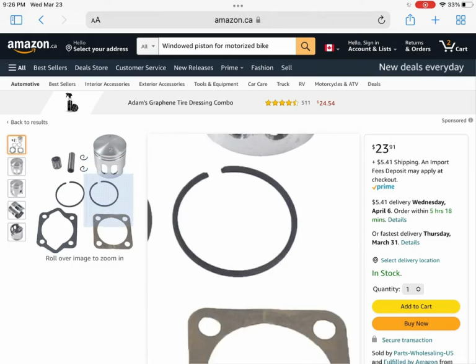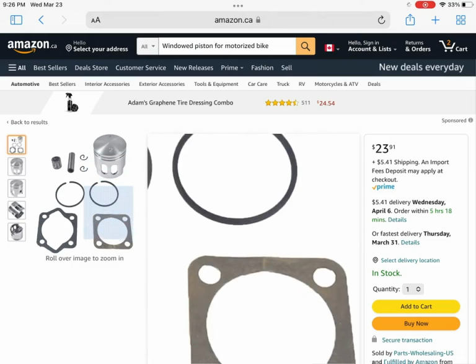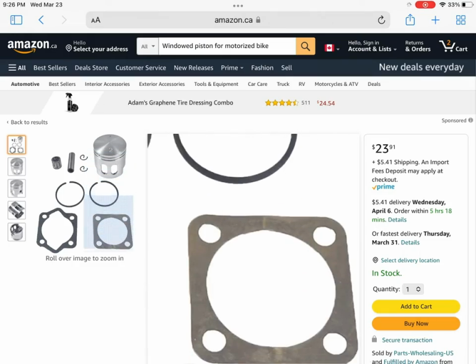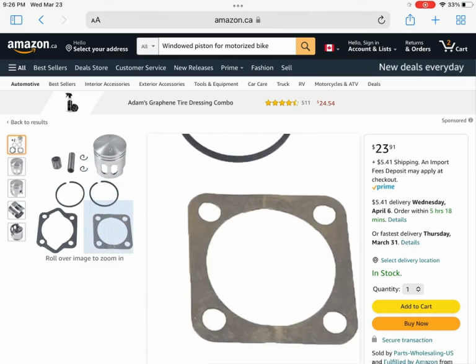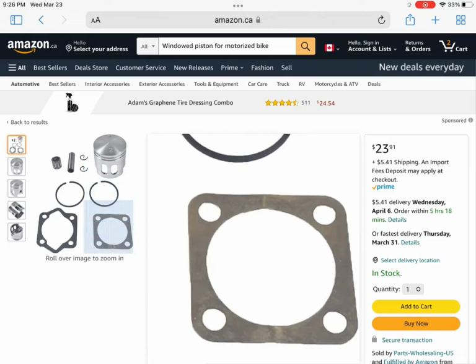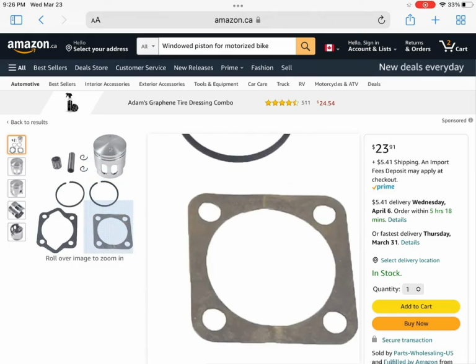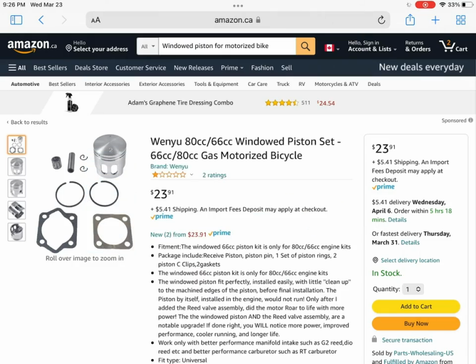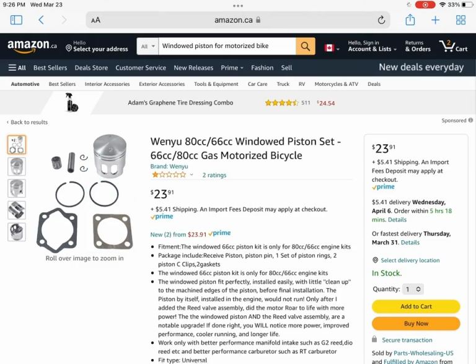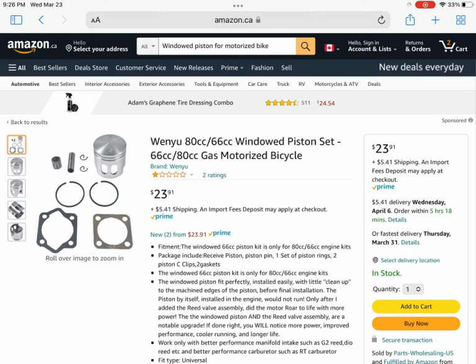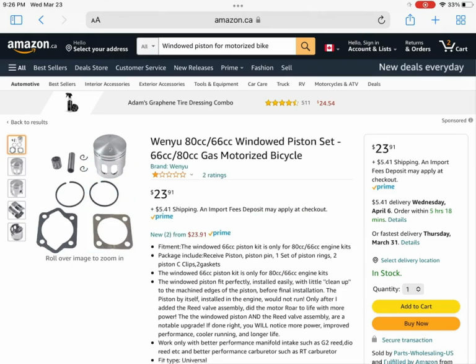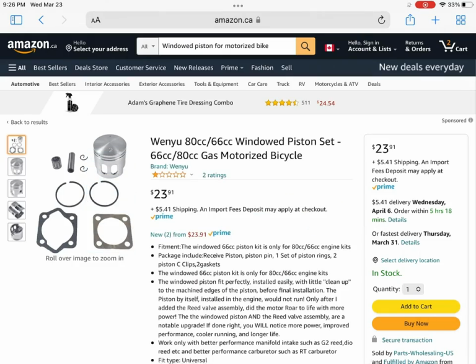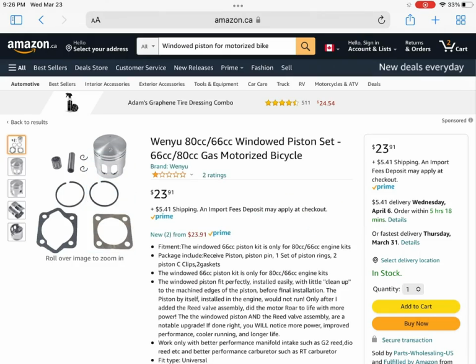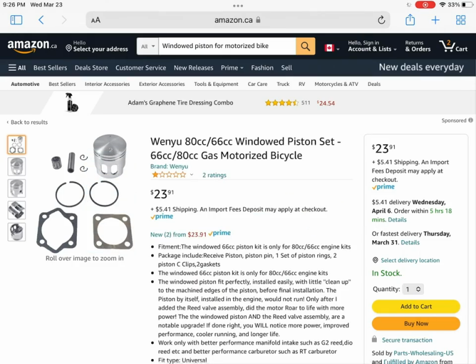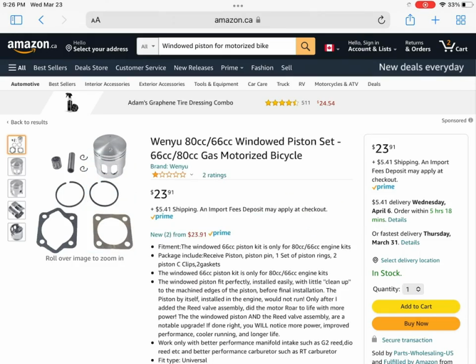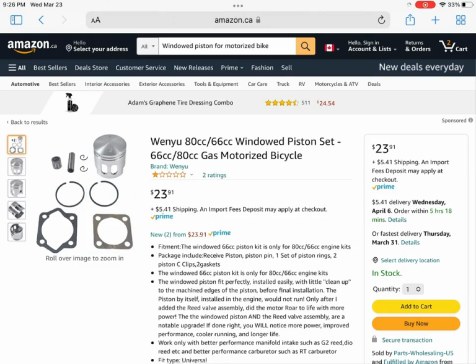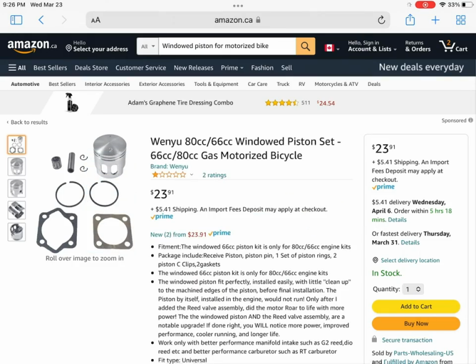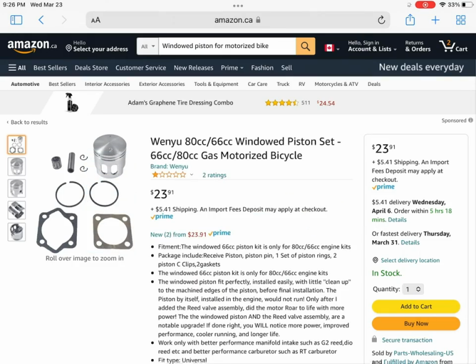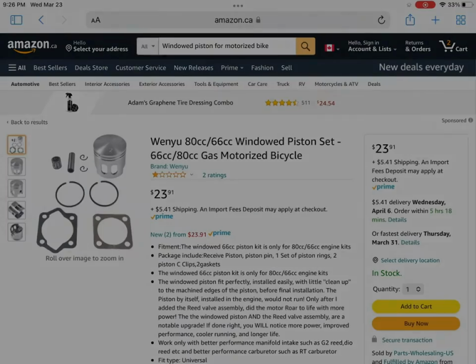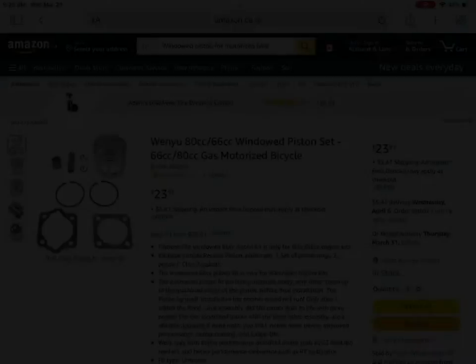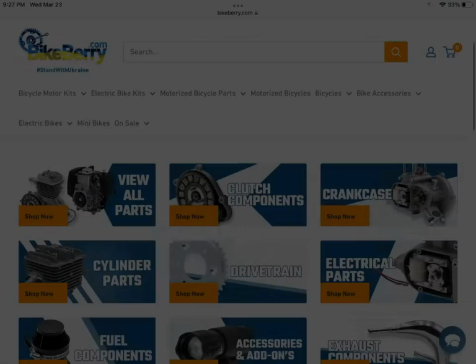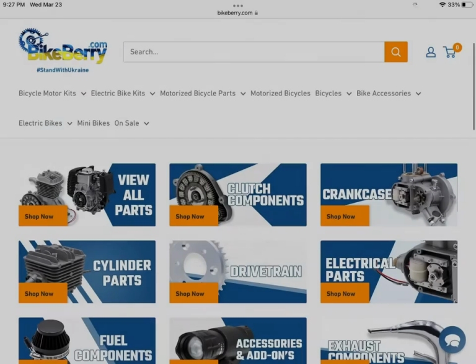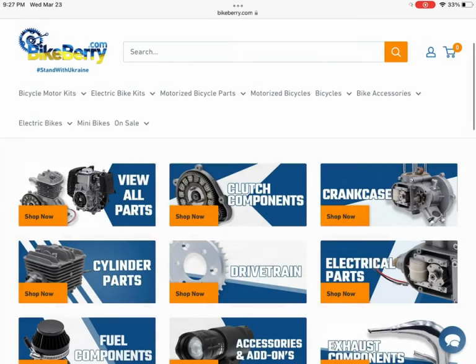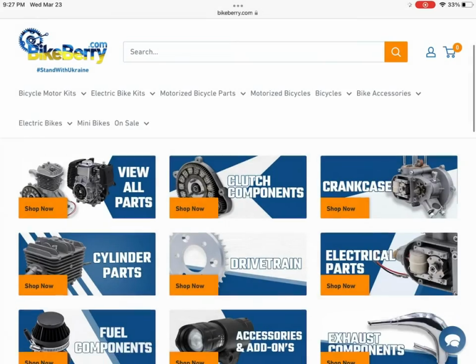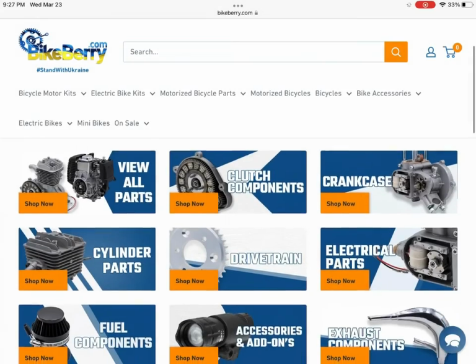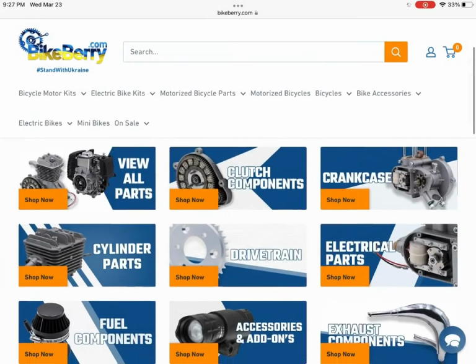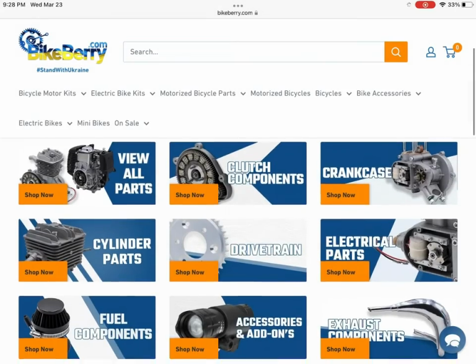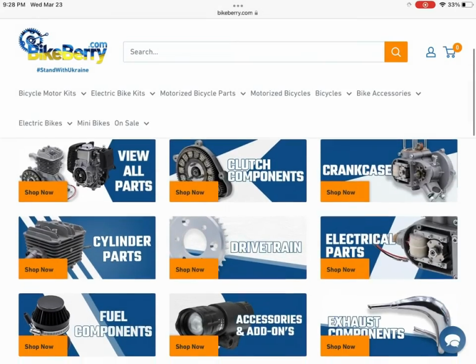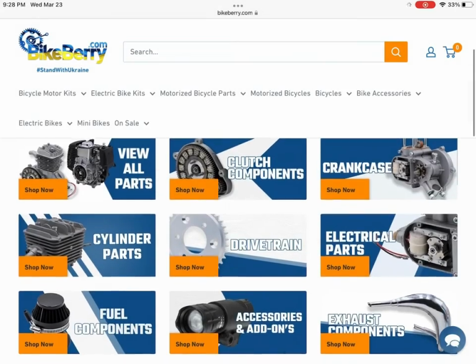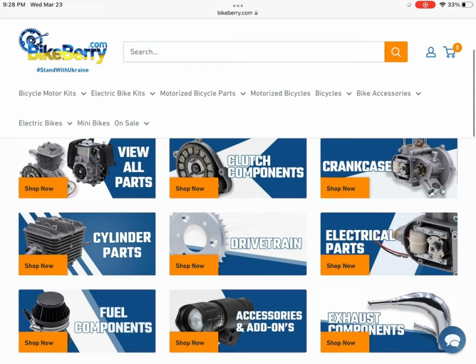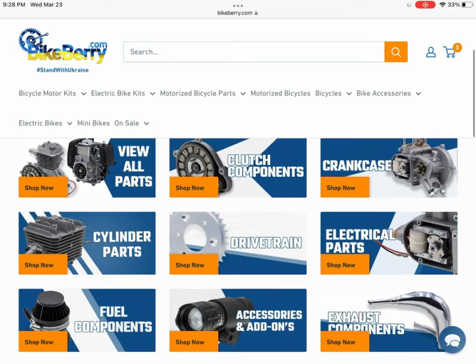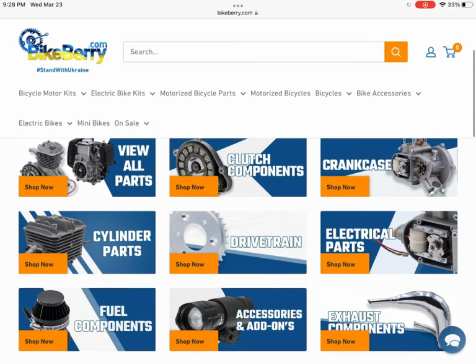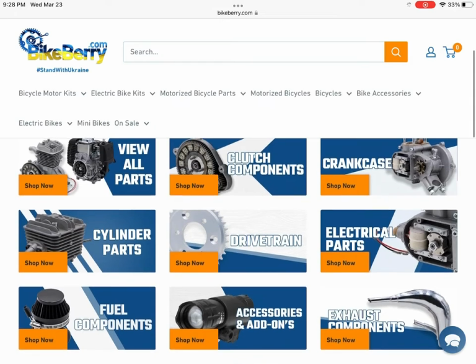I believe all these windowed pistons are high hole, so if you guys have a low hole engine, it won't work.